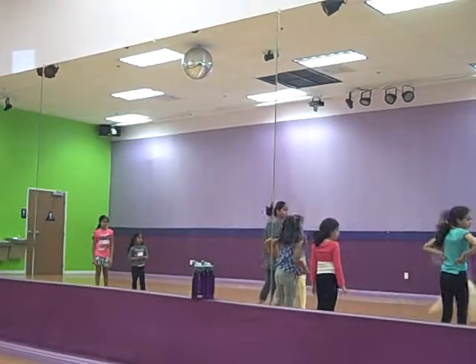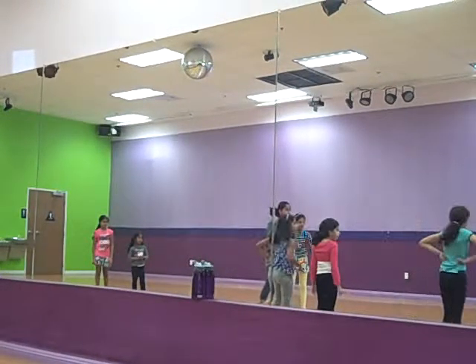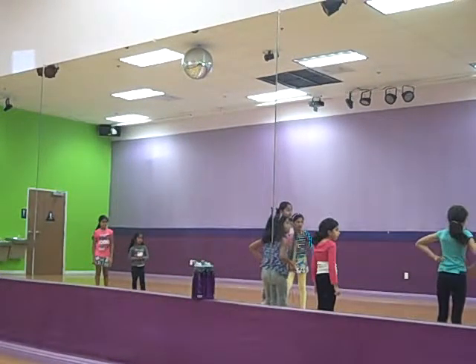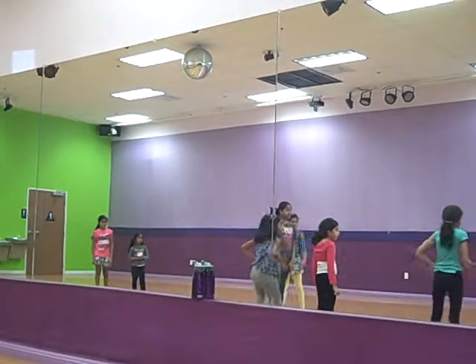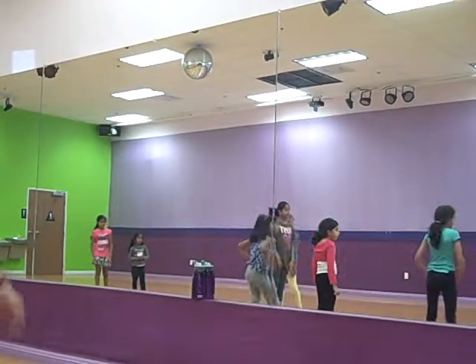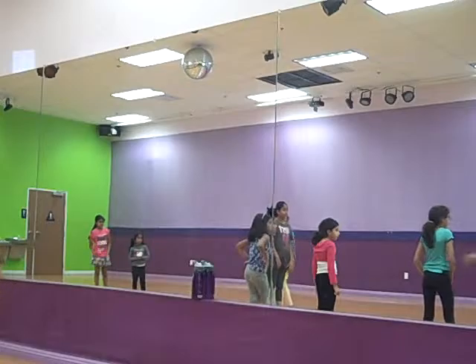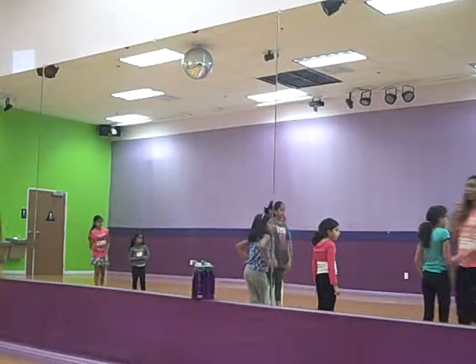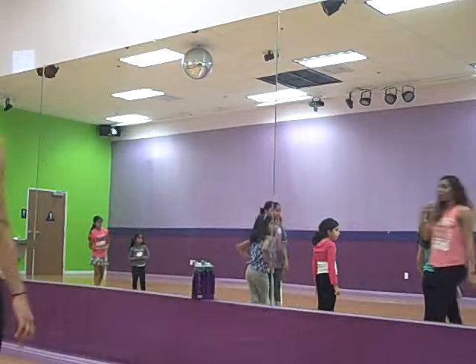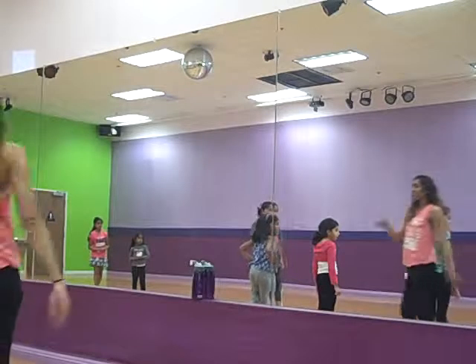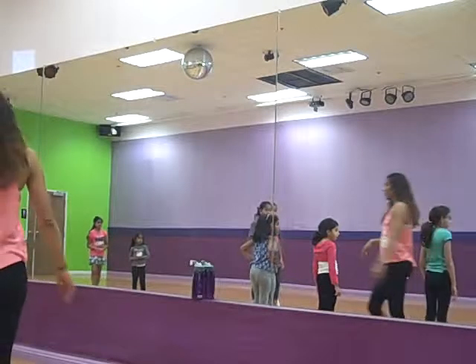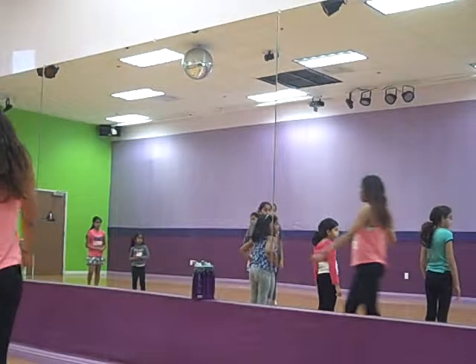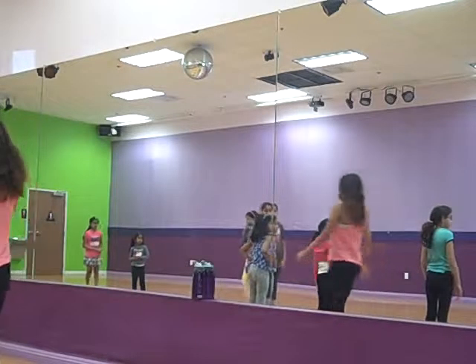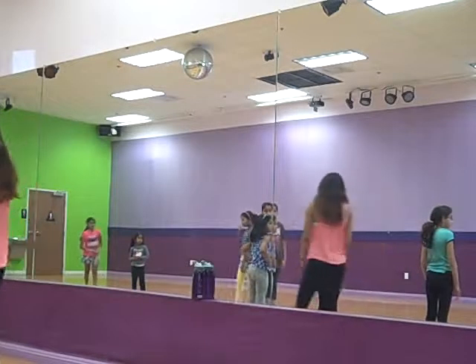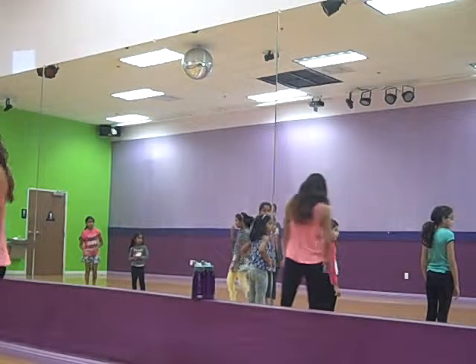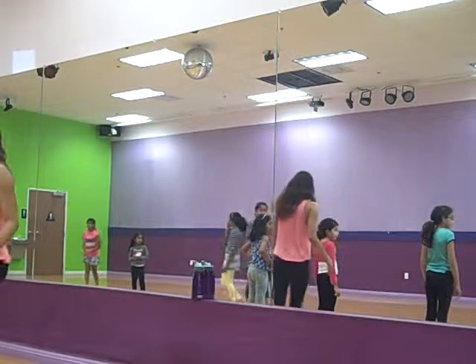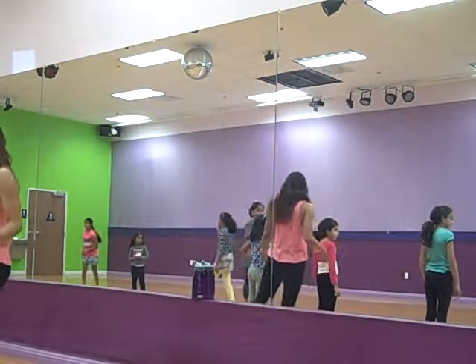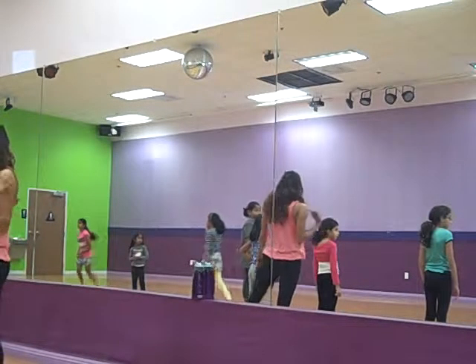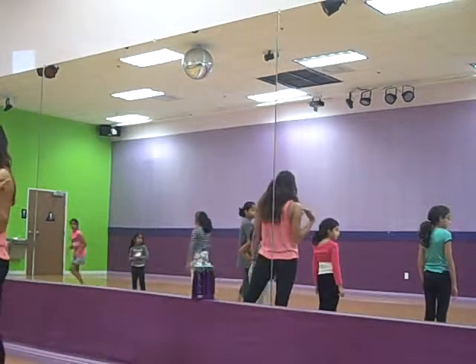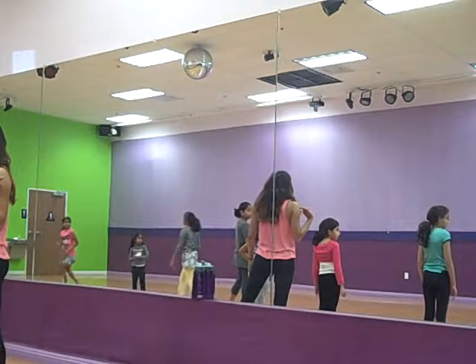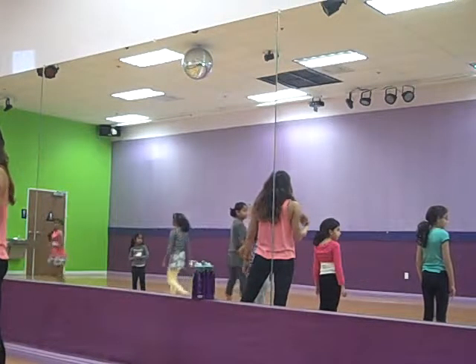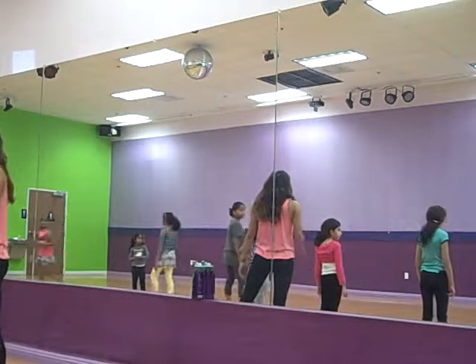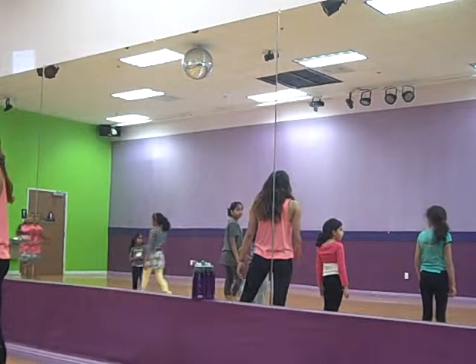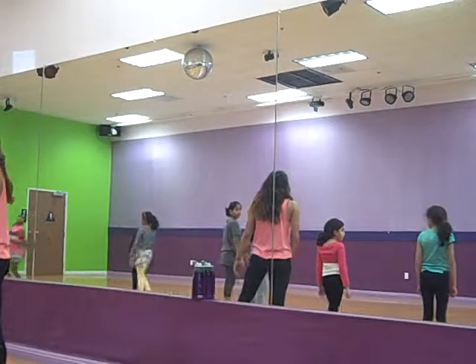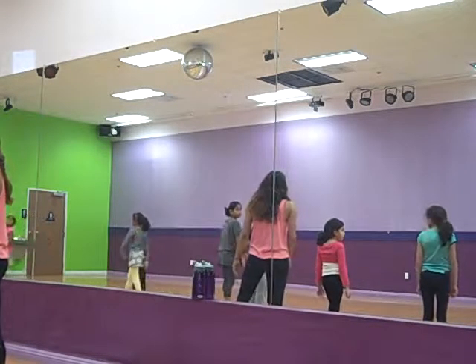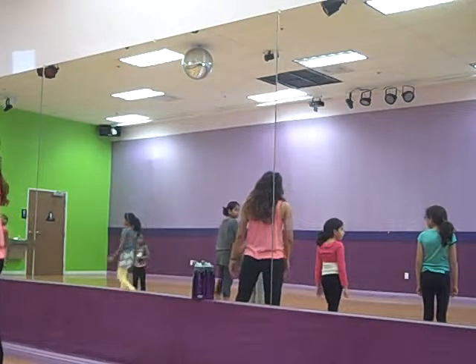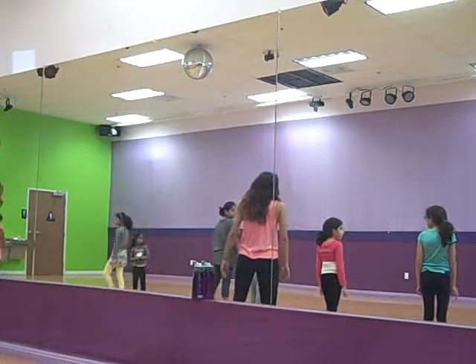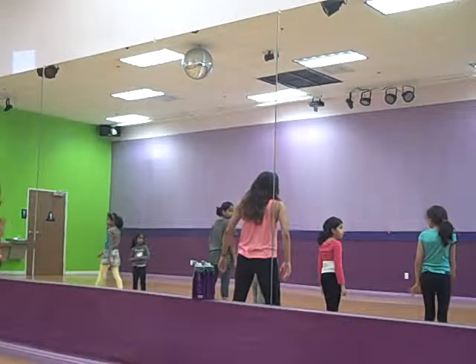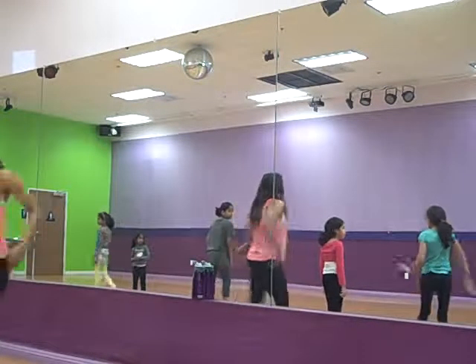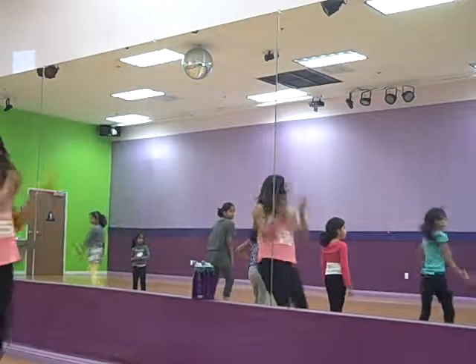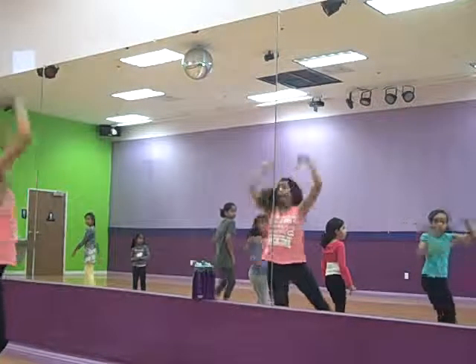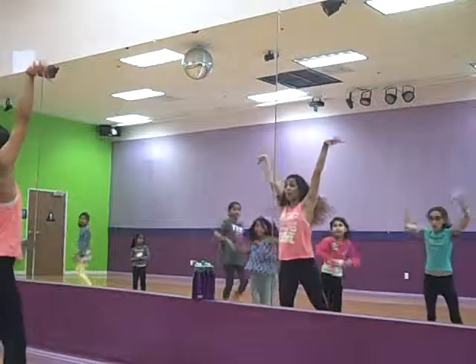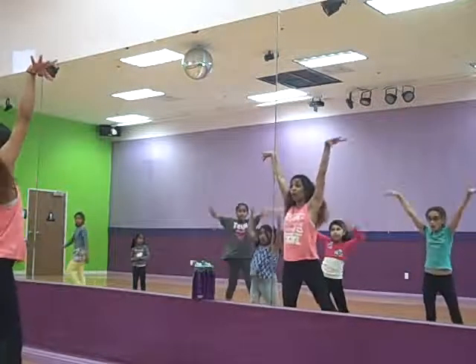So, group one. You guys are facing backward. You're going to turn over your left shoulder. Five, six, seven, eight. Boom!